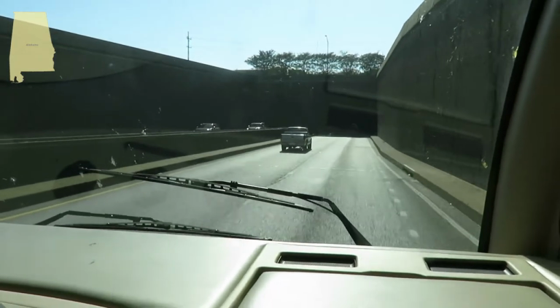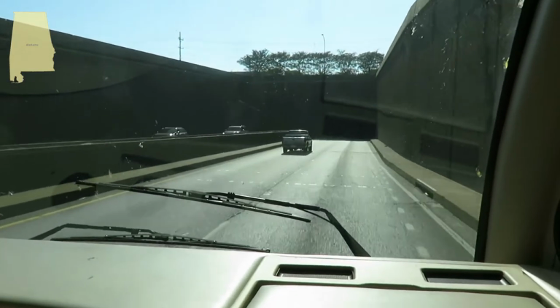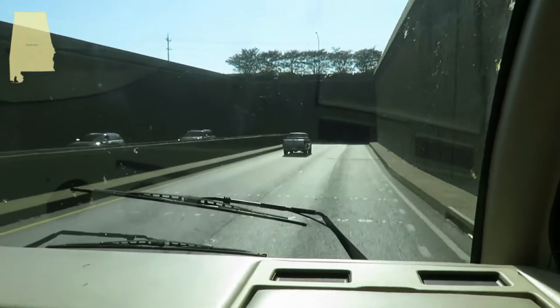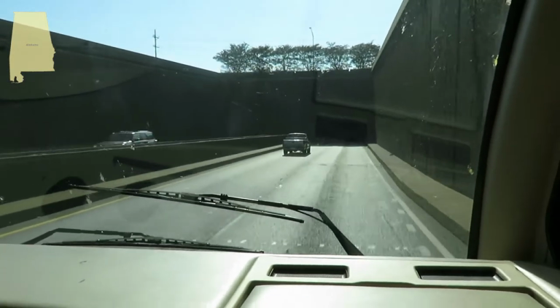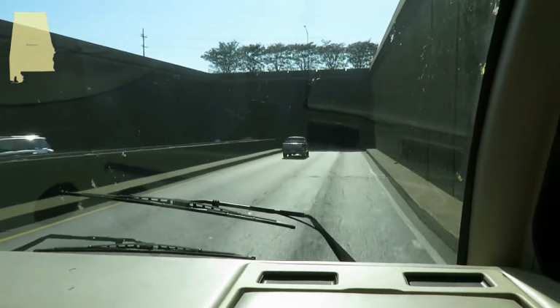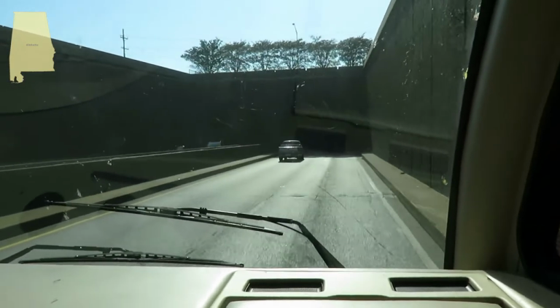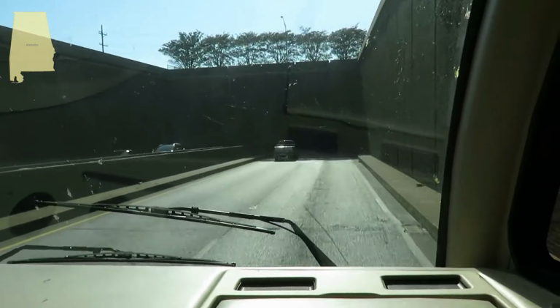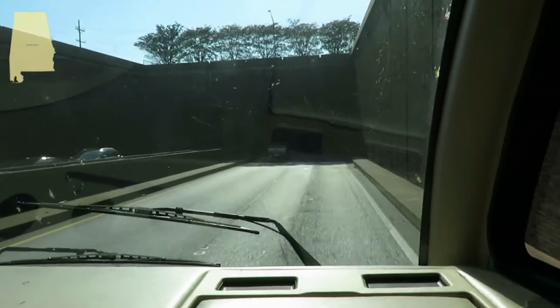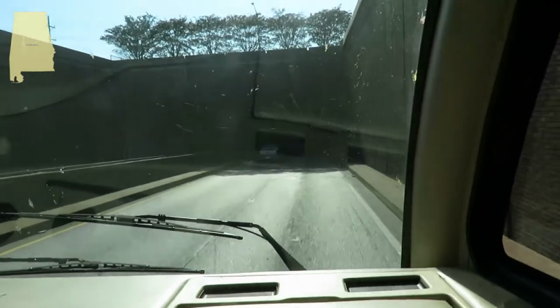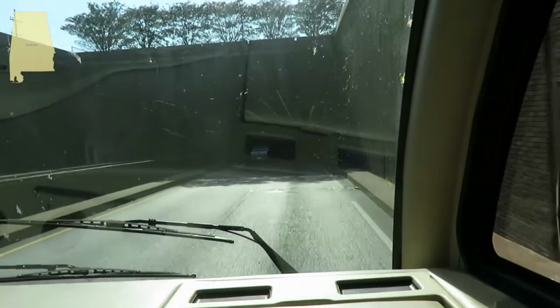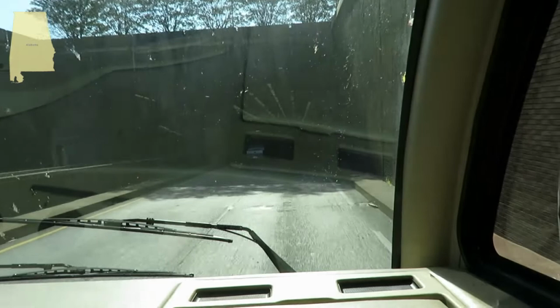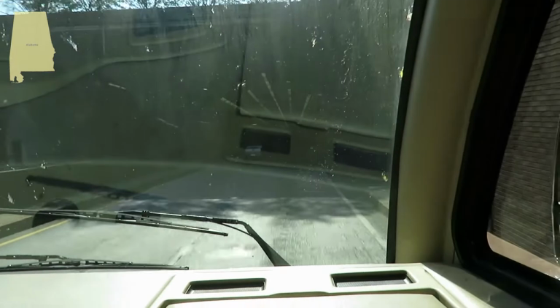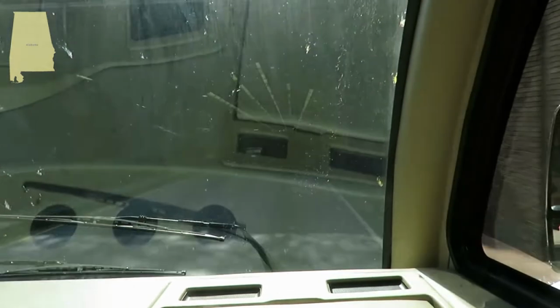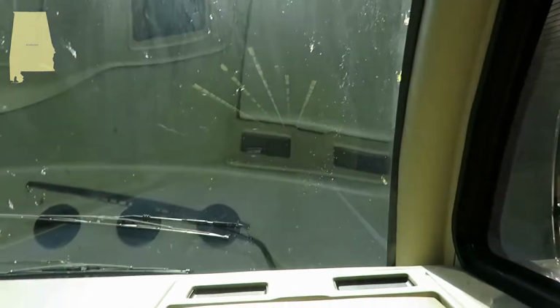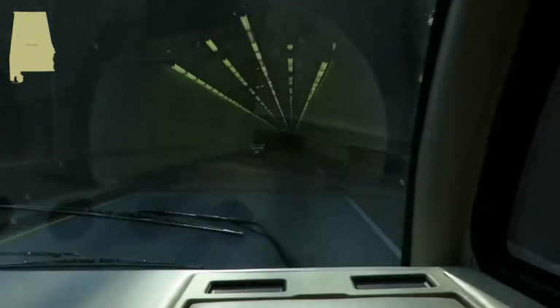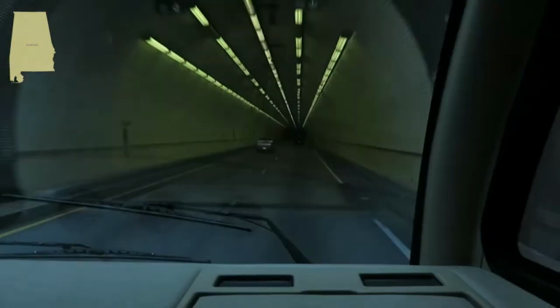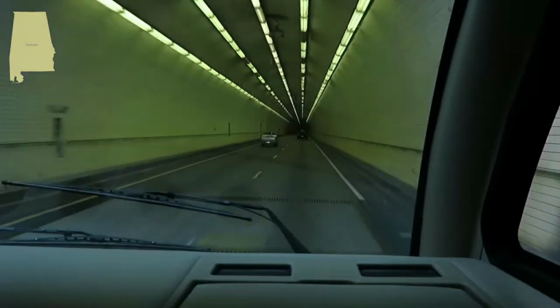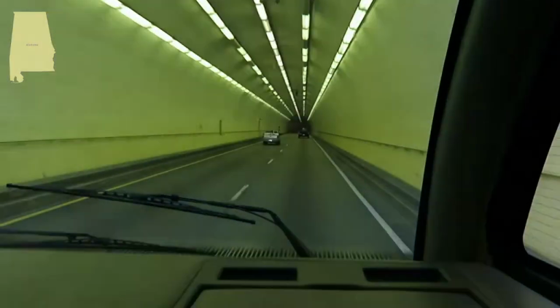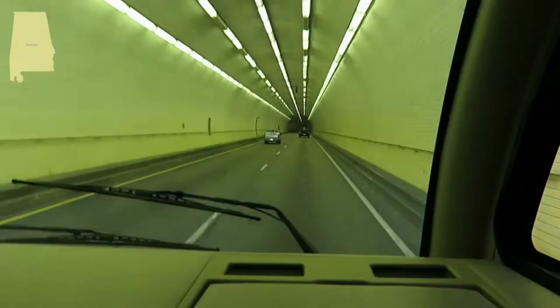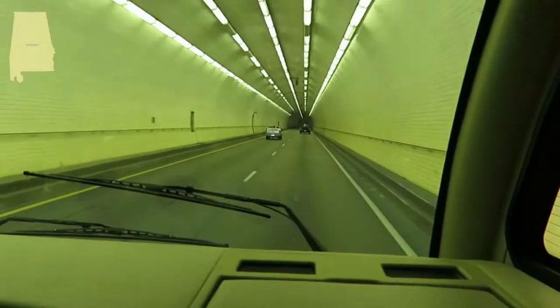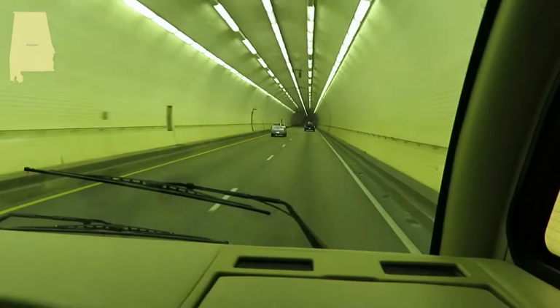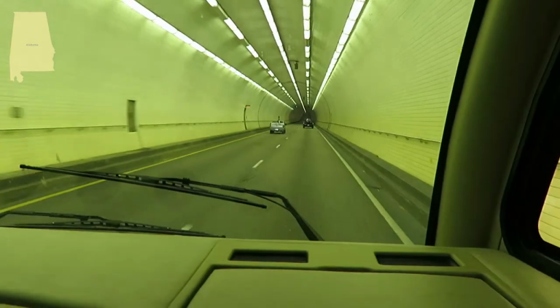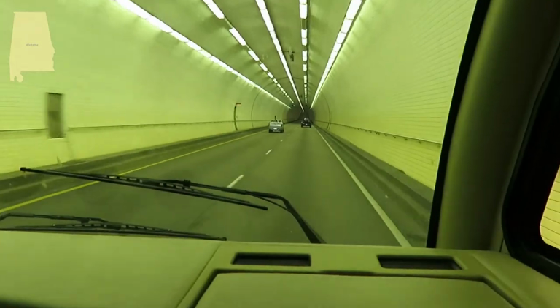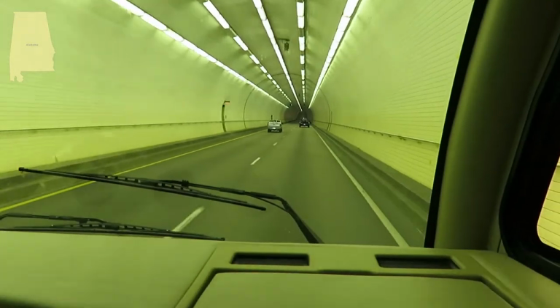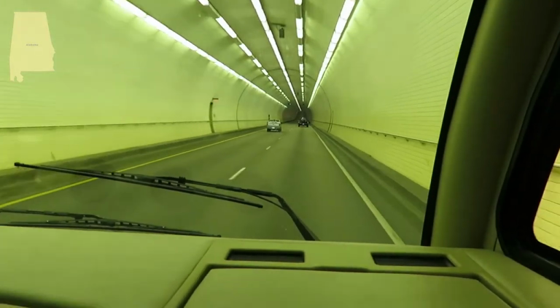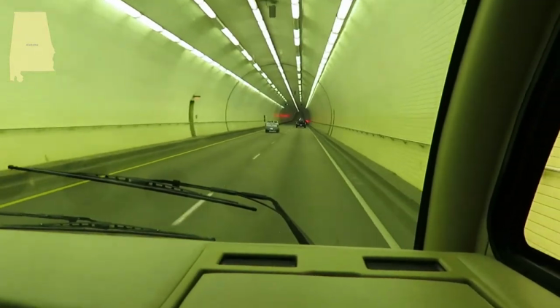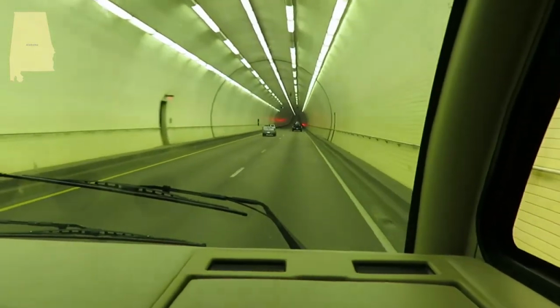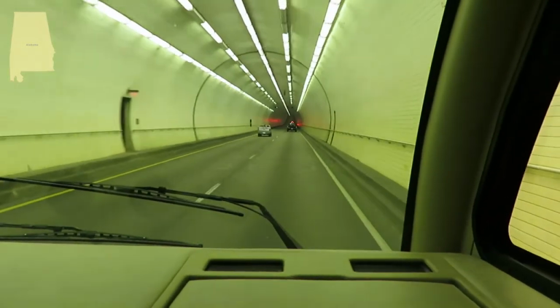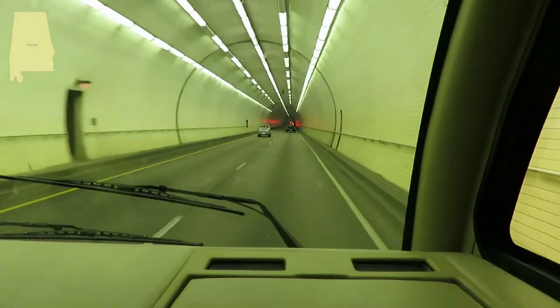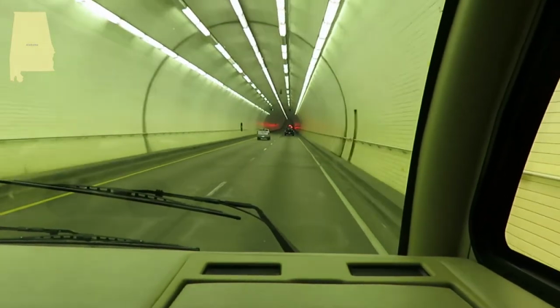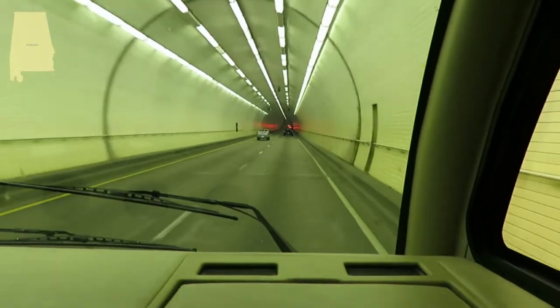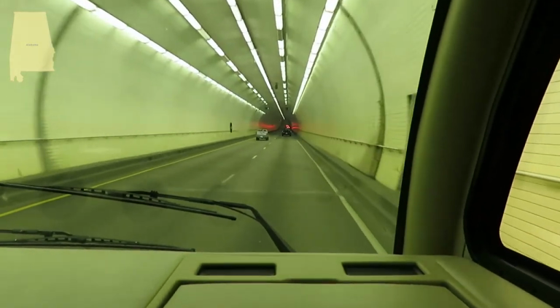Here we go into the tunnel near Mobile, Alabama. Wow, it's really bright in here.